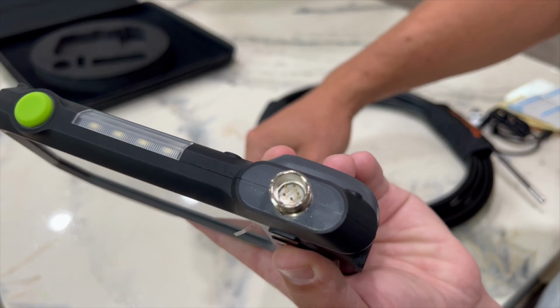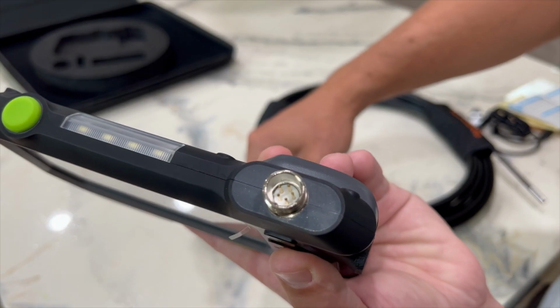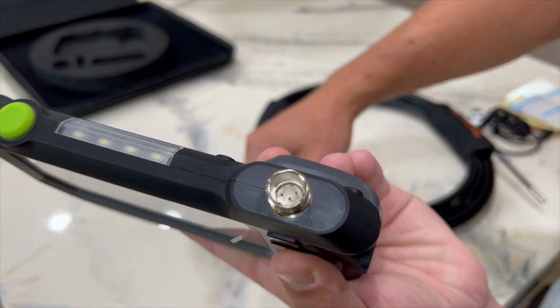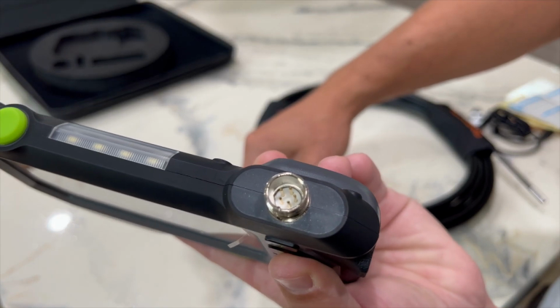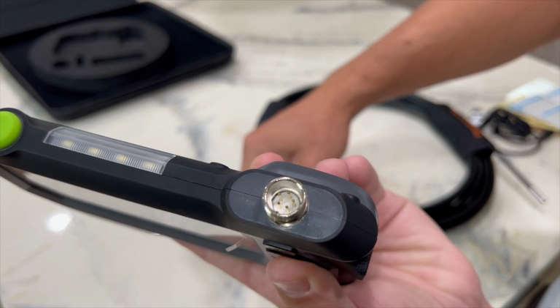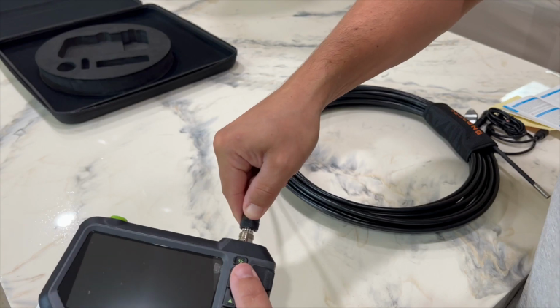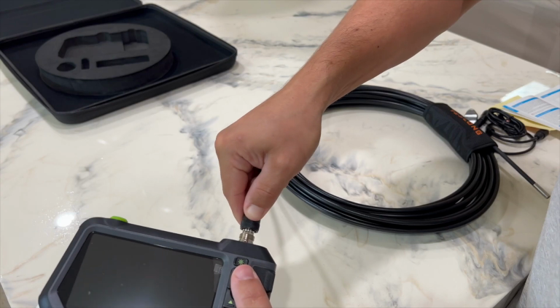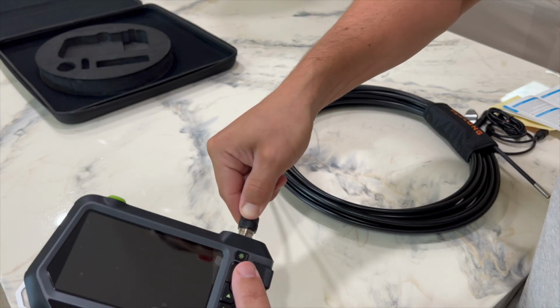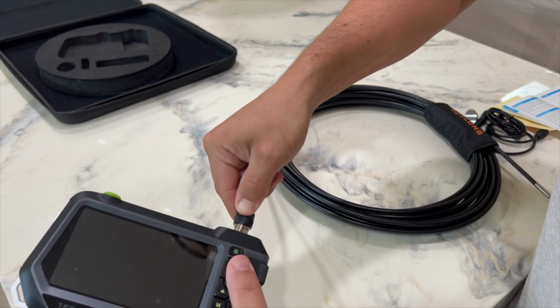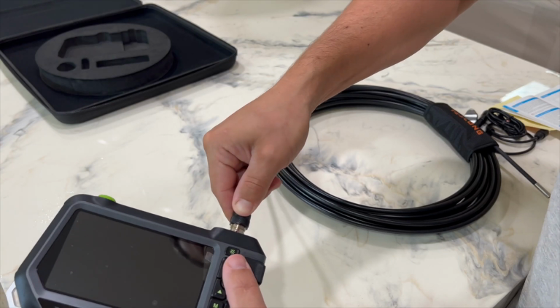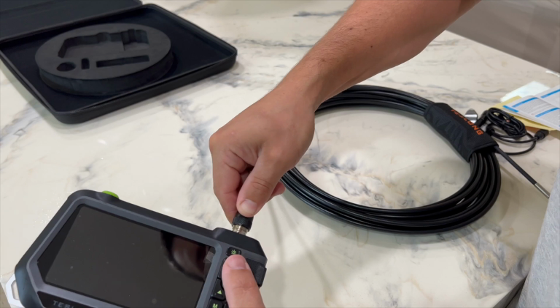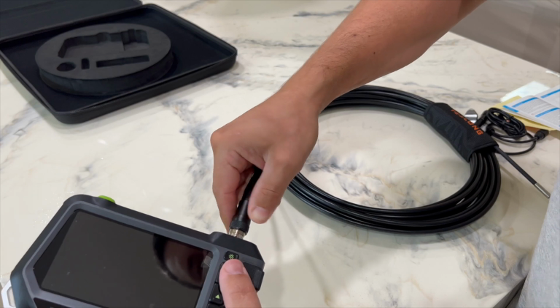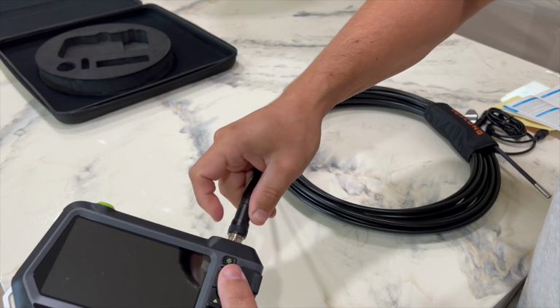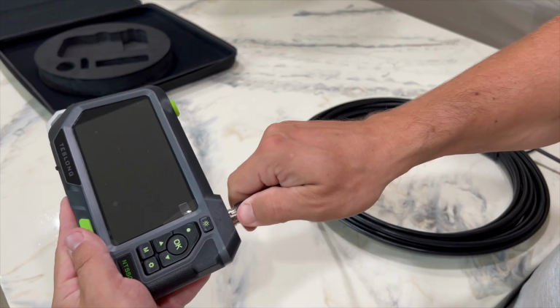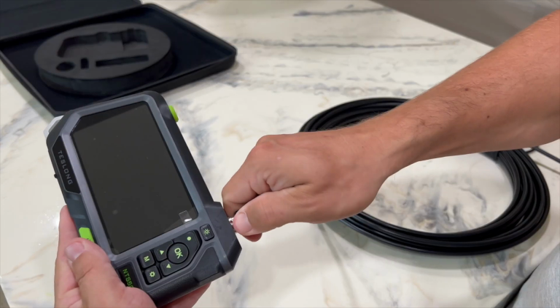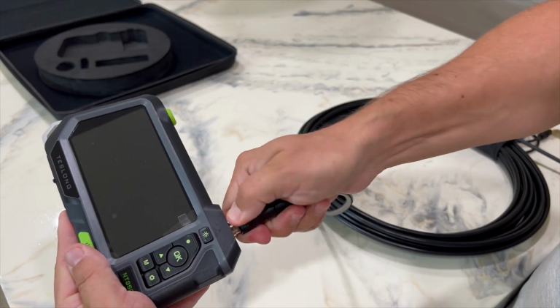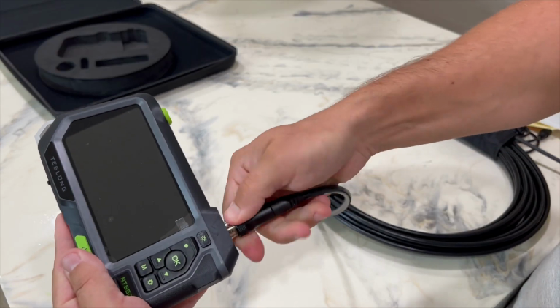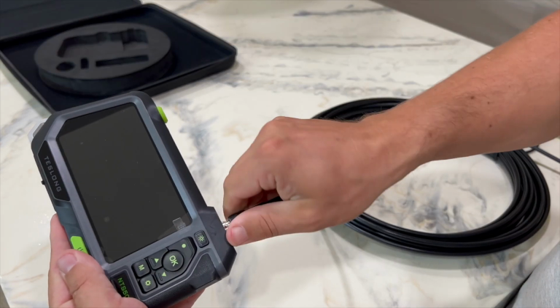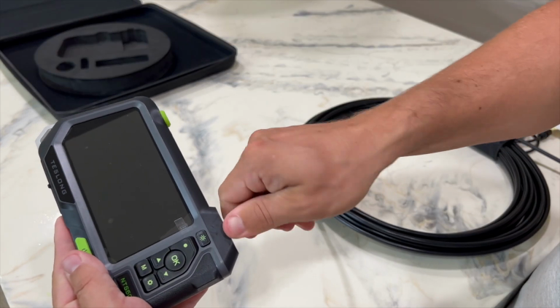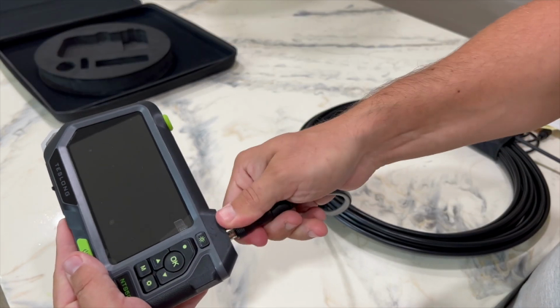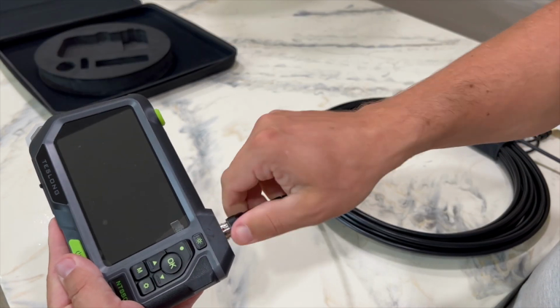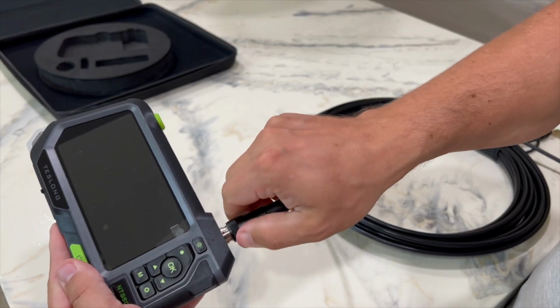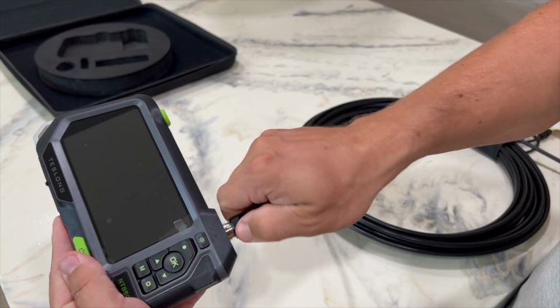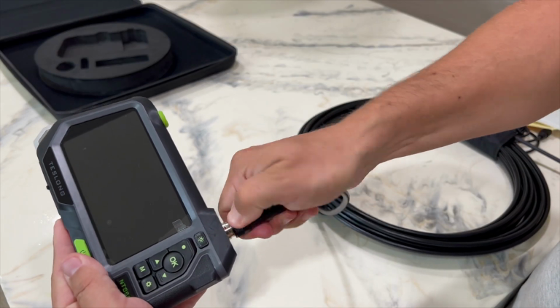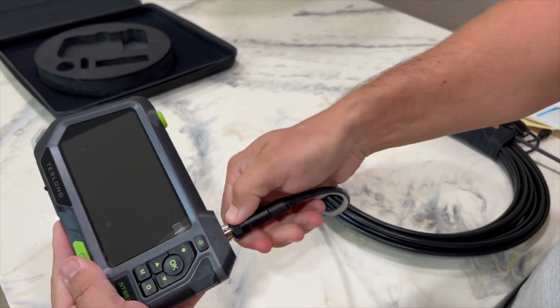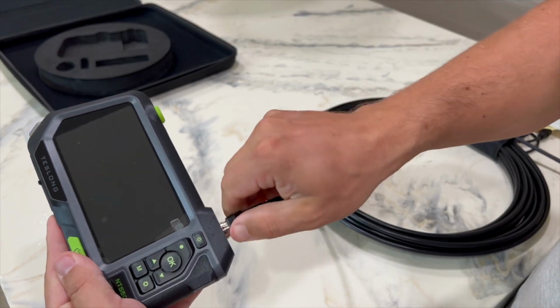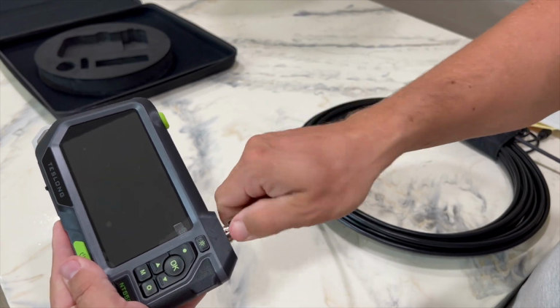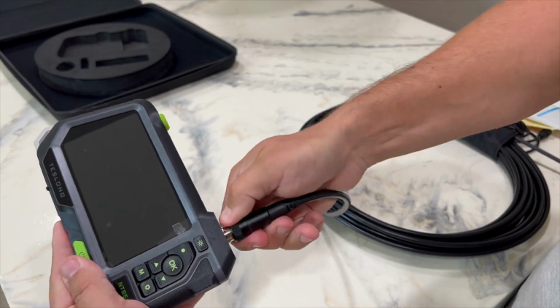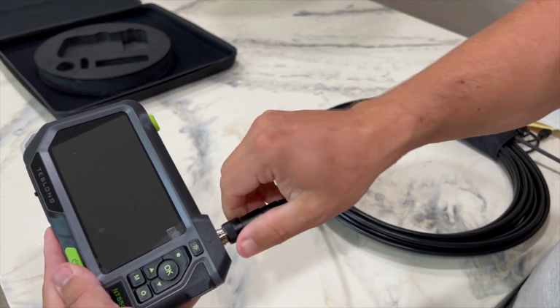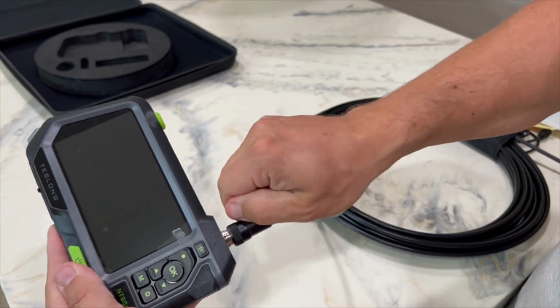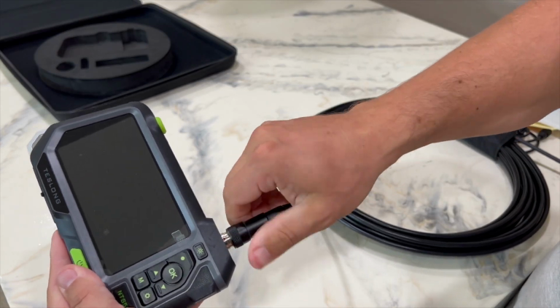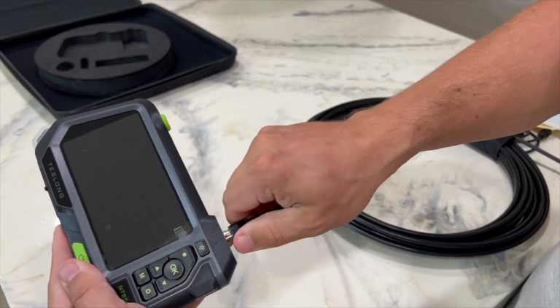Before starting testing this product we need to connect the flexible drain snake cable to the monitor.